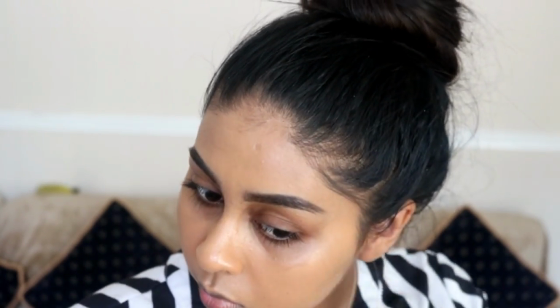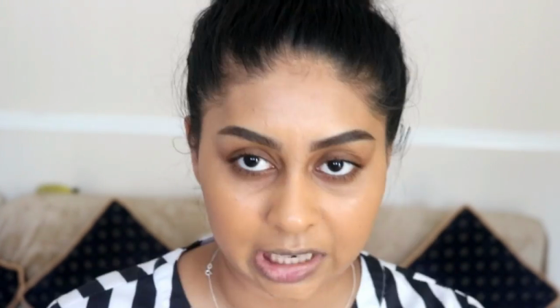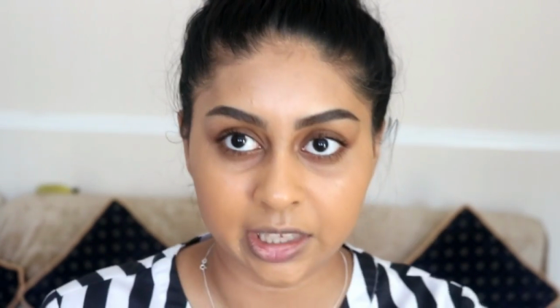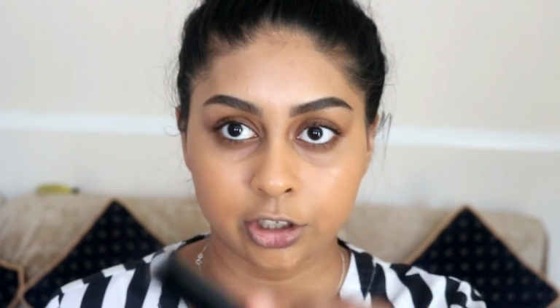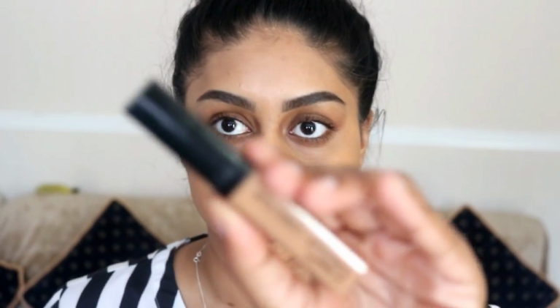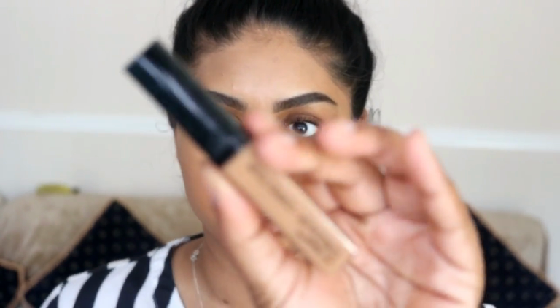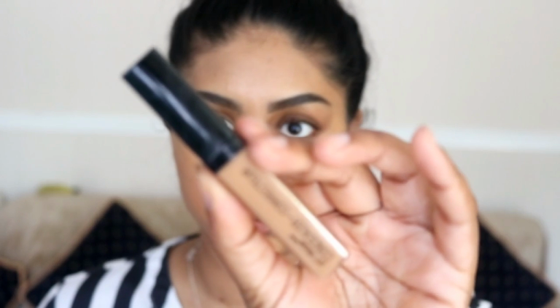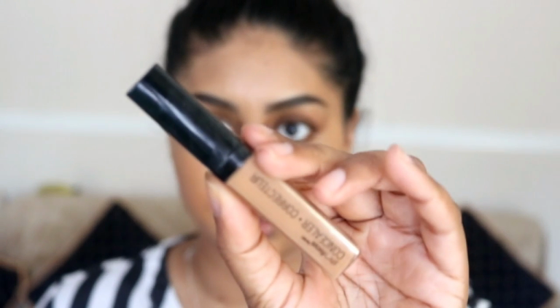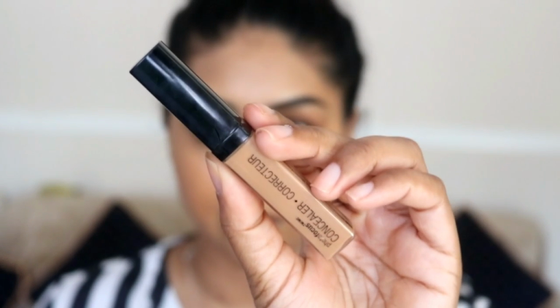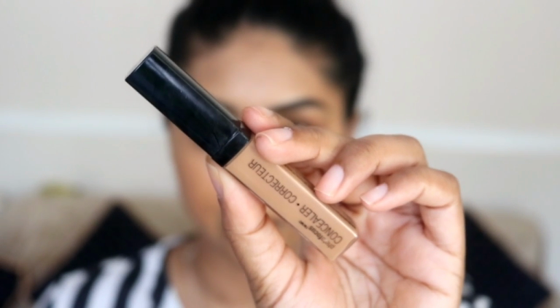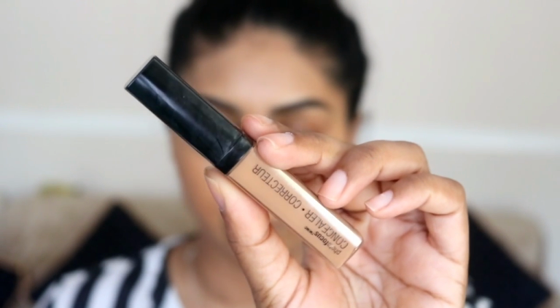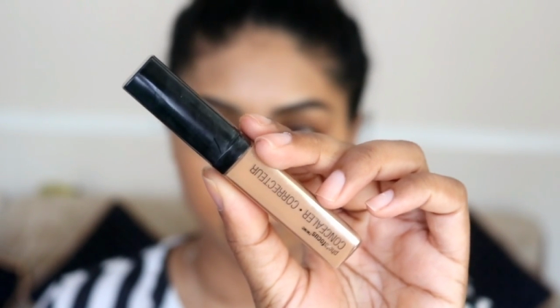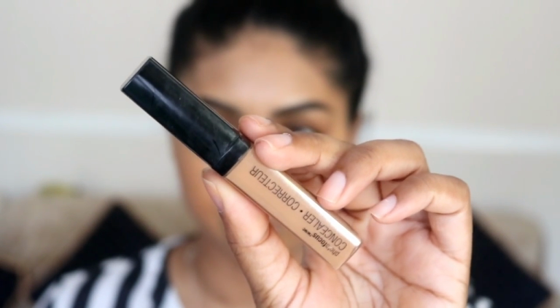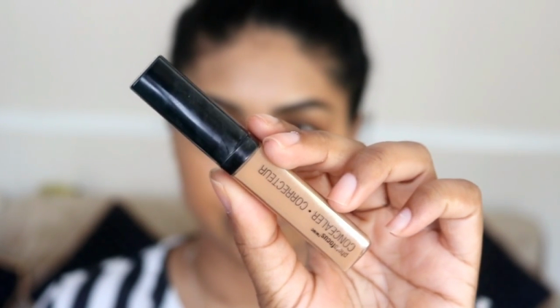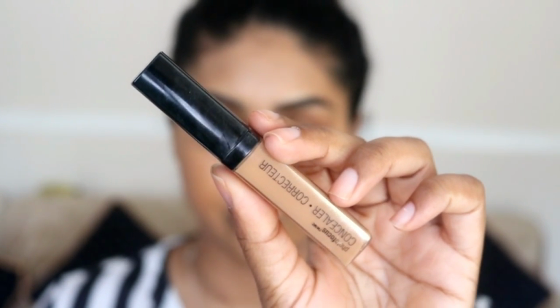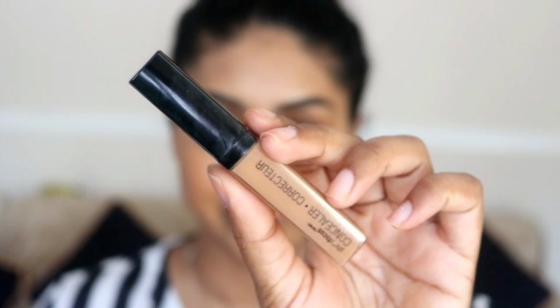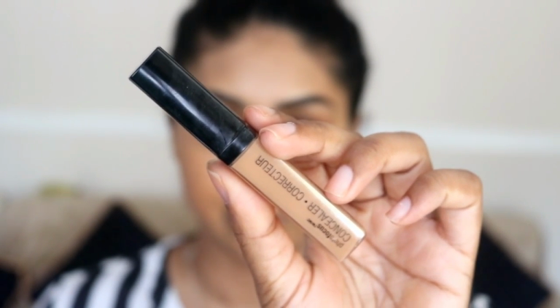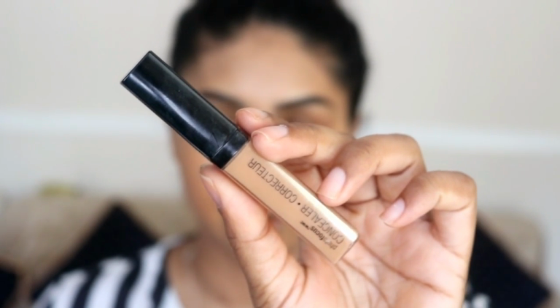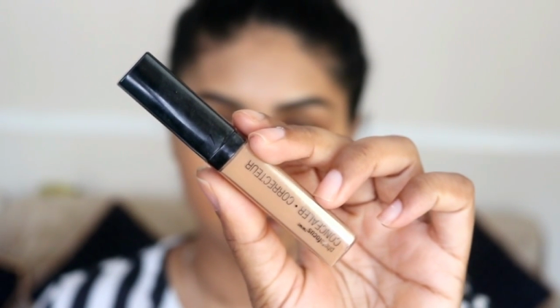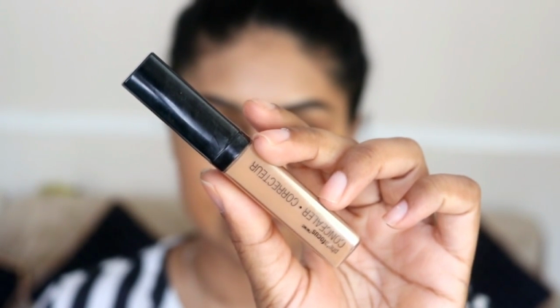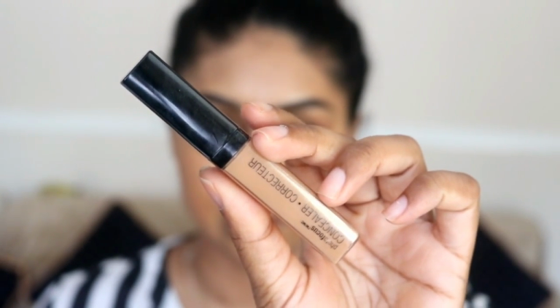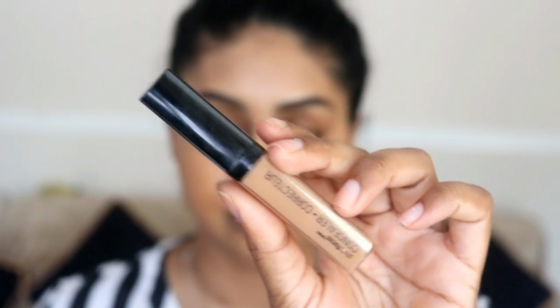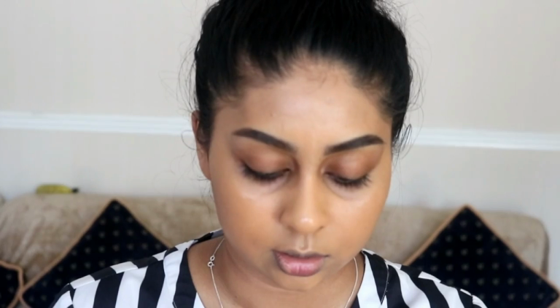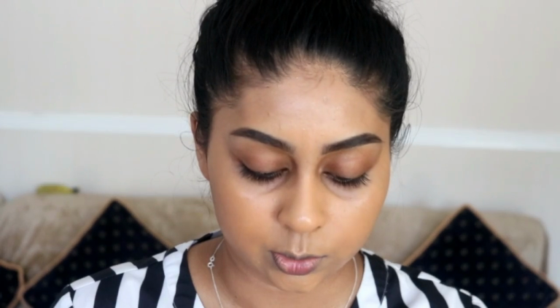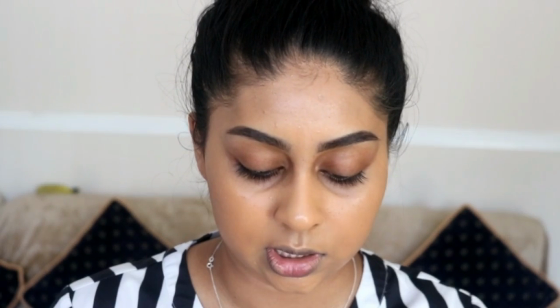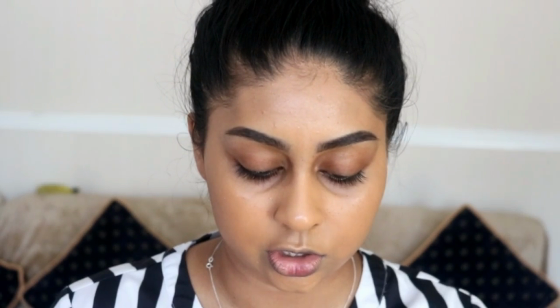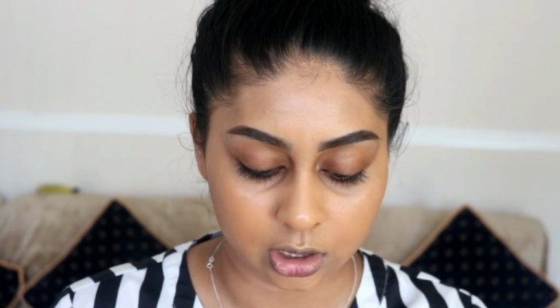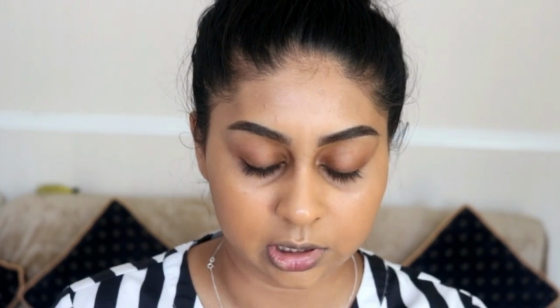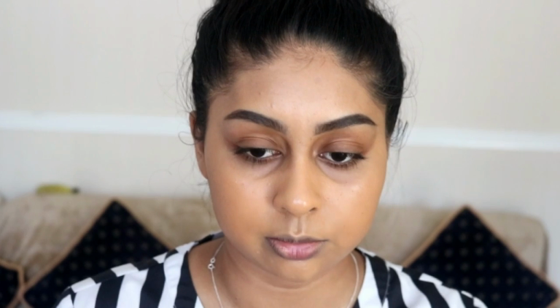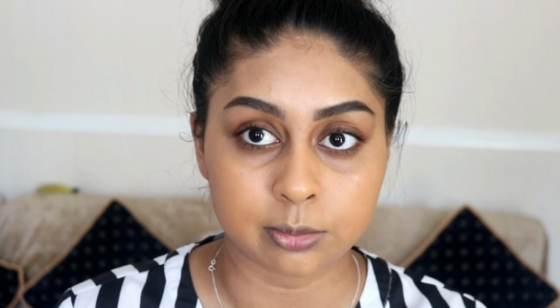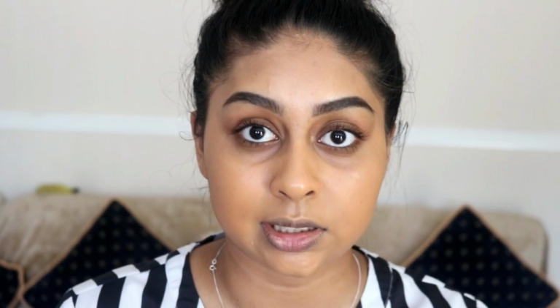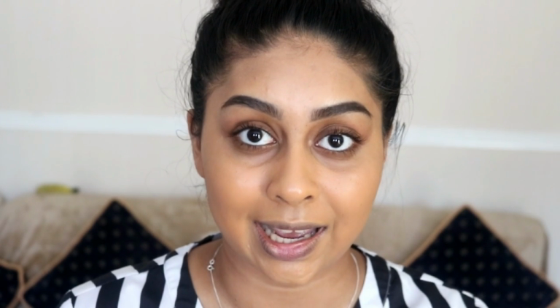I'm then going to use the Wet n Wild Photo Focus Concealer — this one's in the shade Medium Deep Tan.